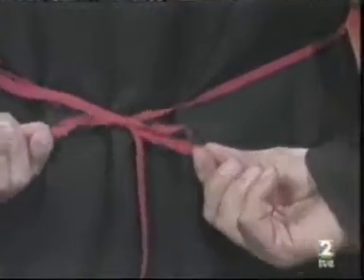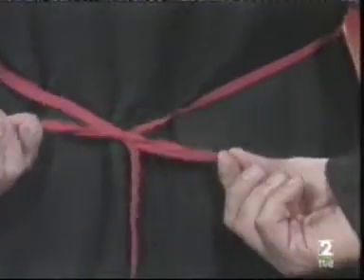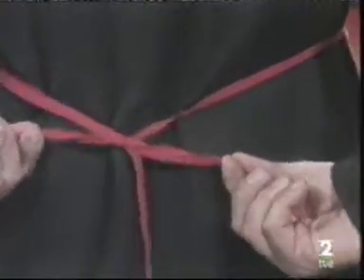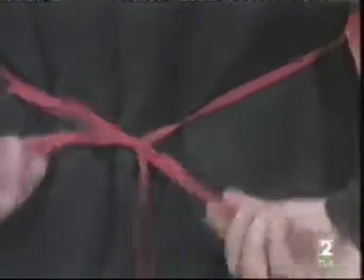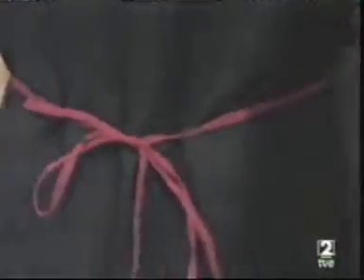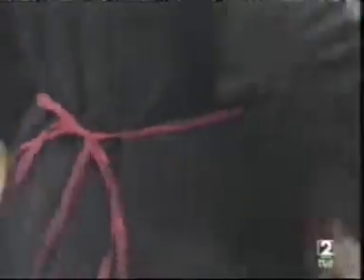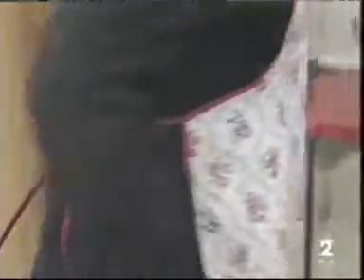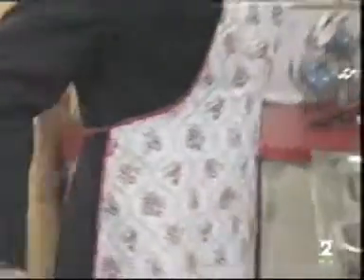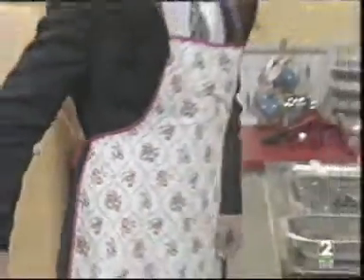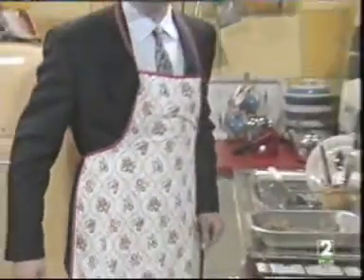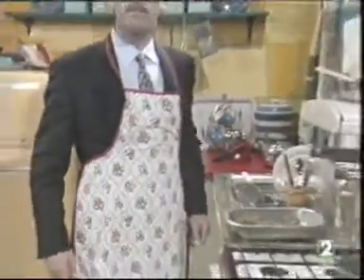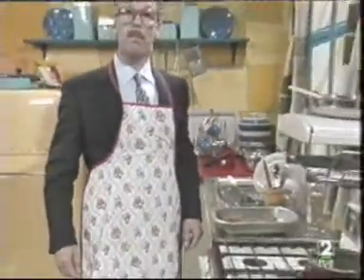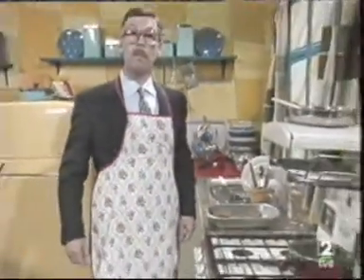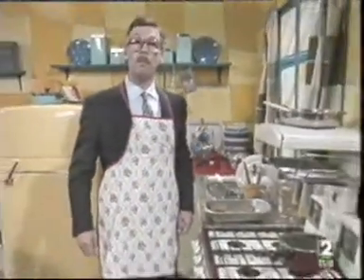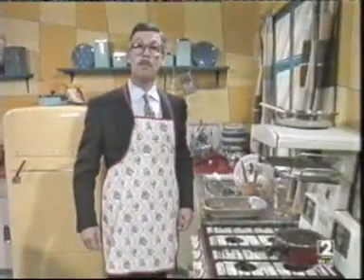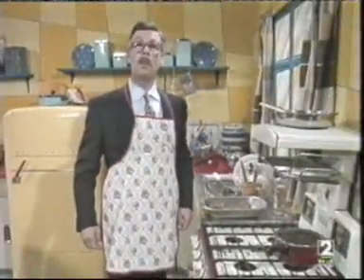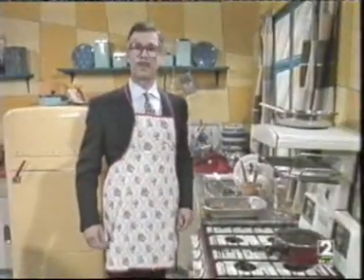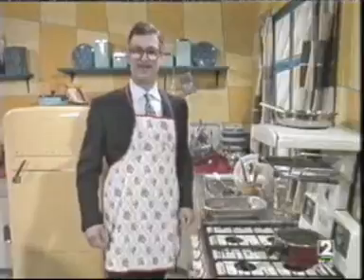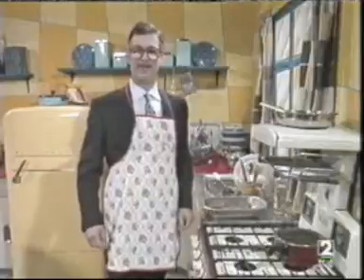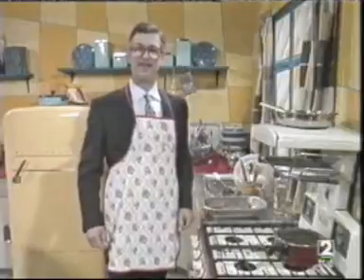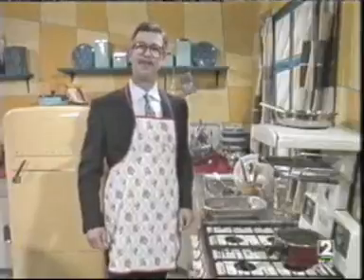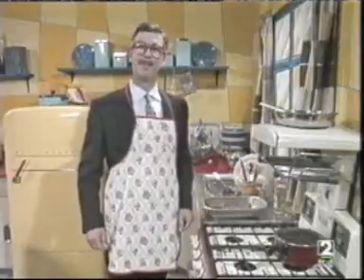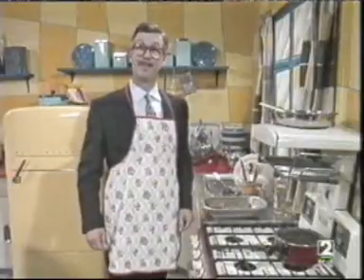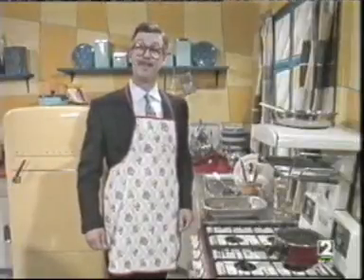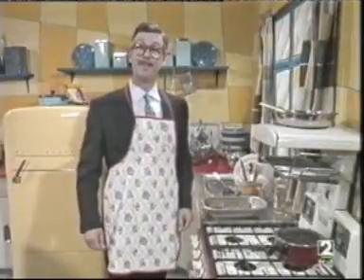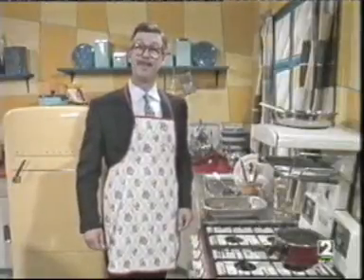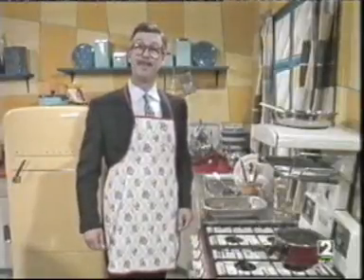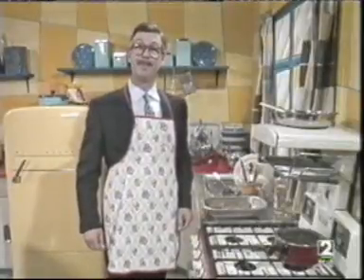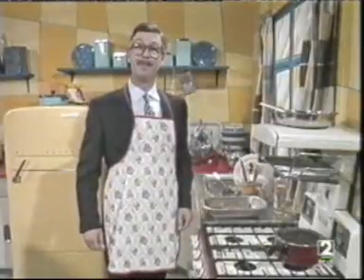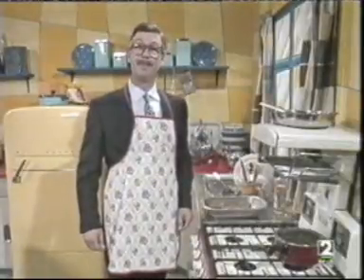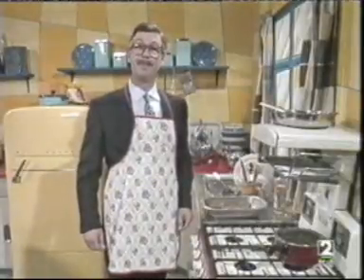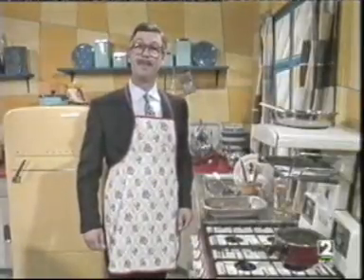Now, today, we're going to start with something simple. Yes, we're going to make an omelette and chips.